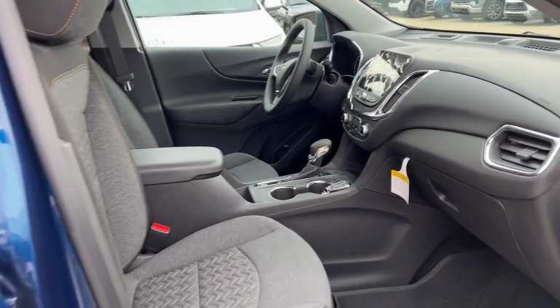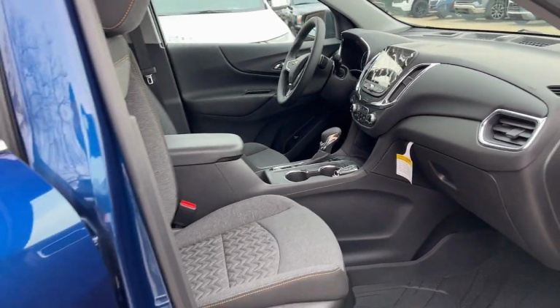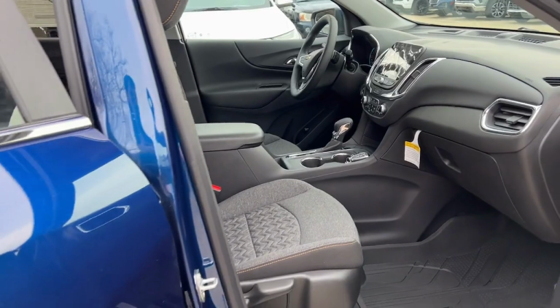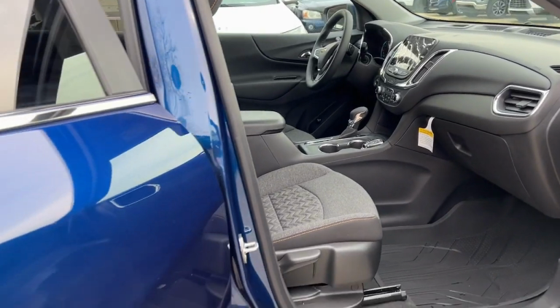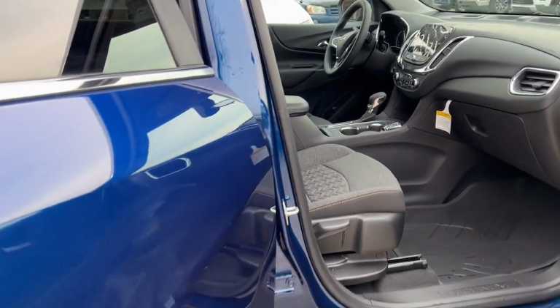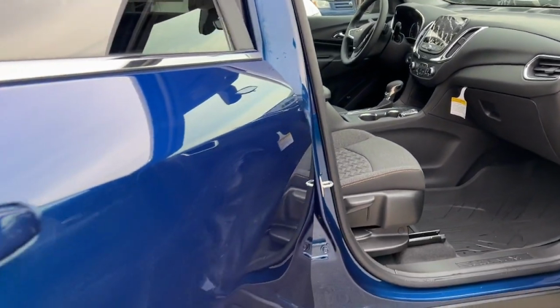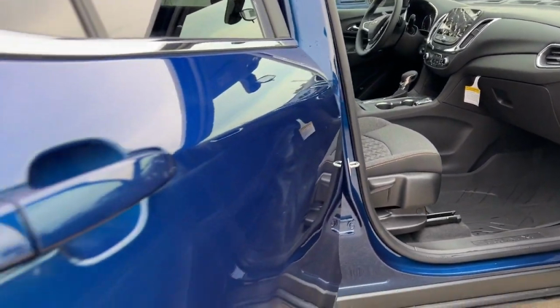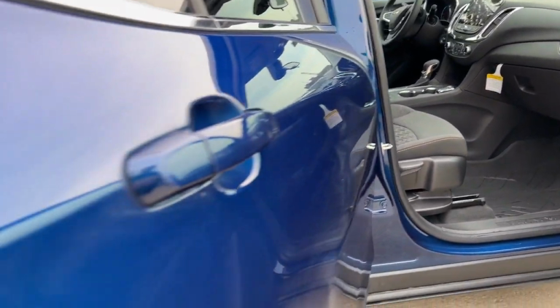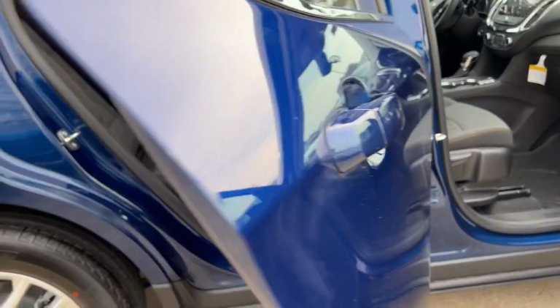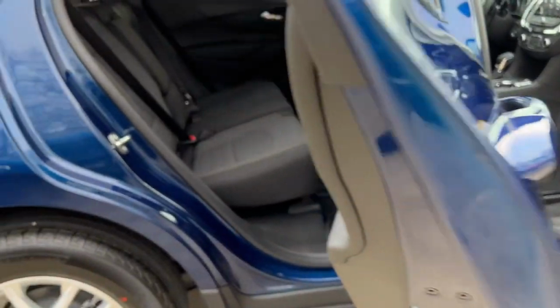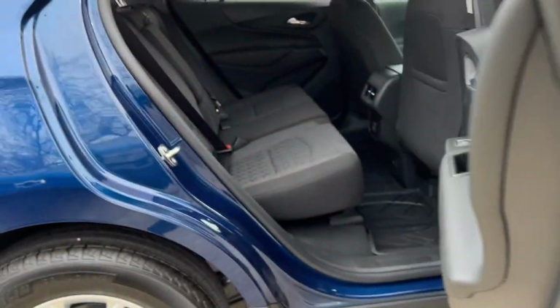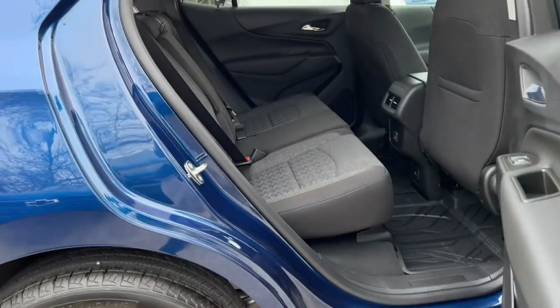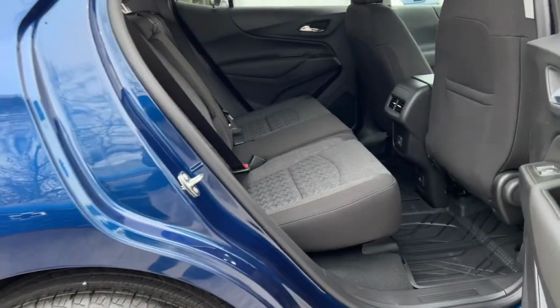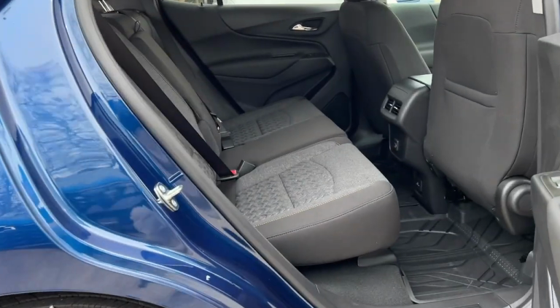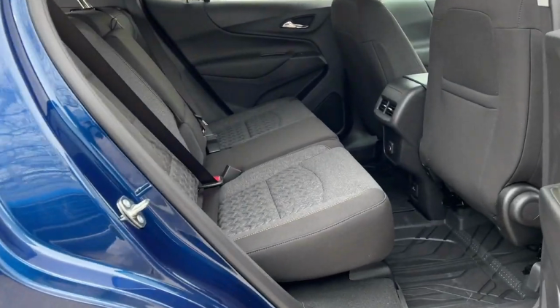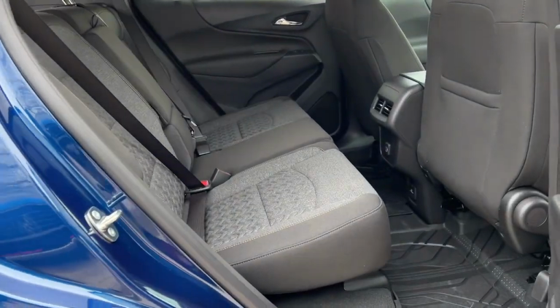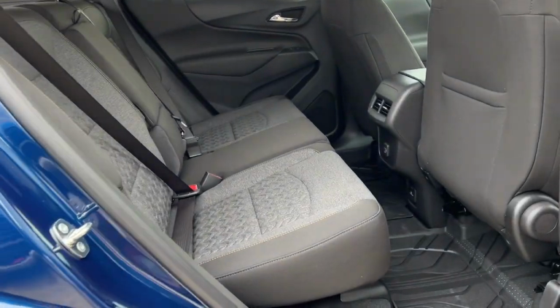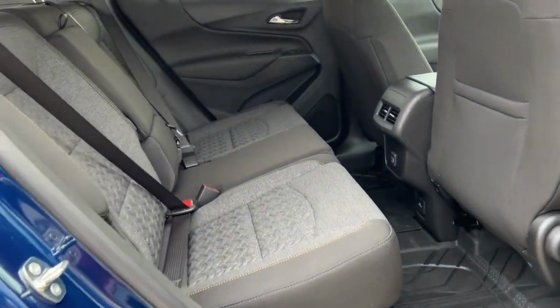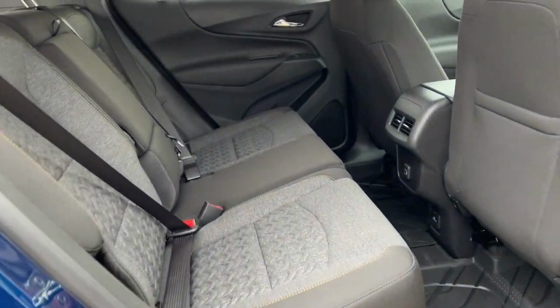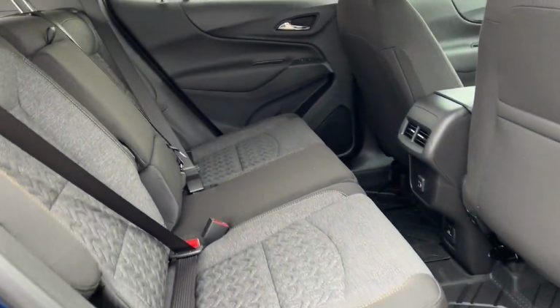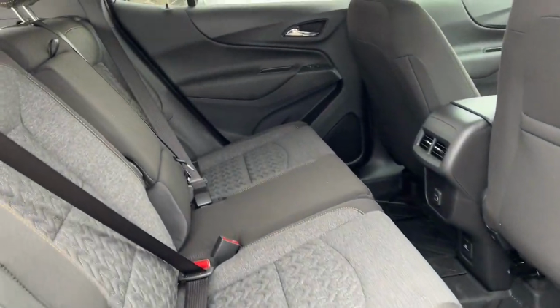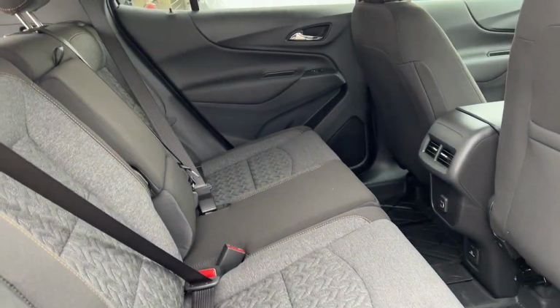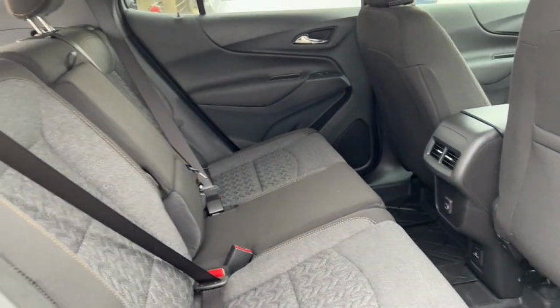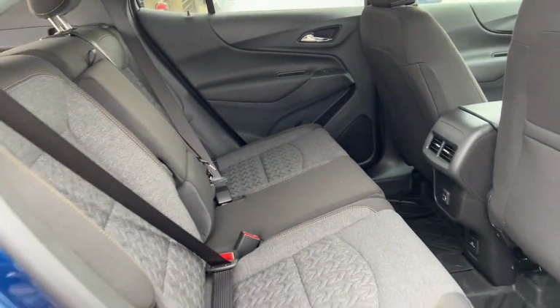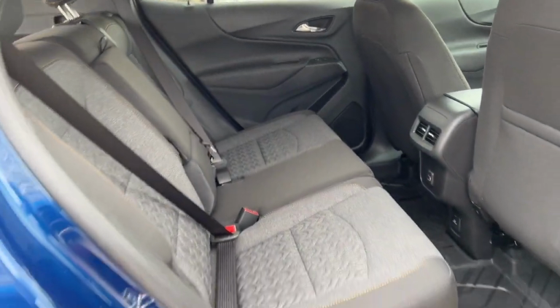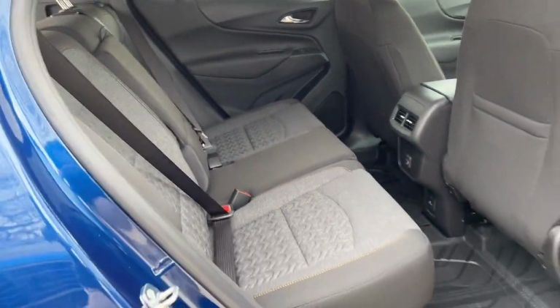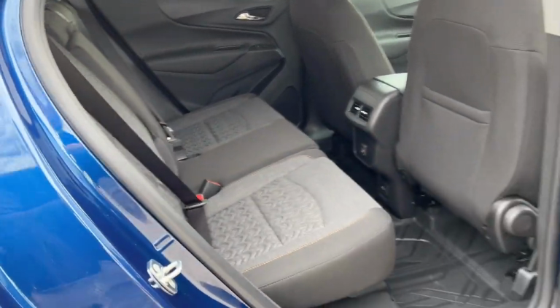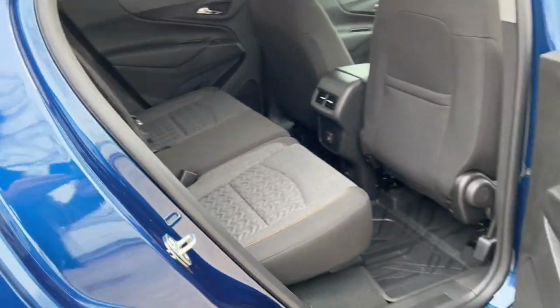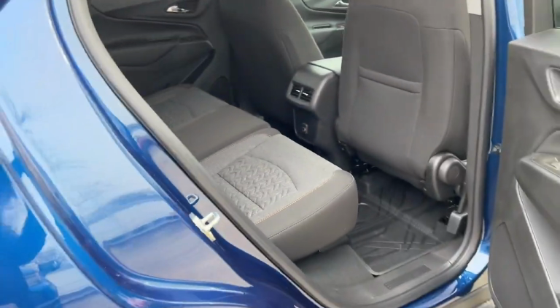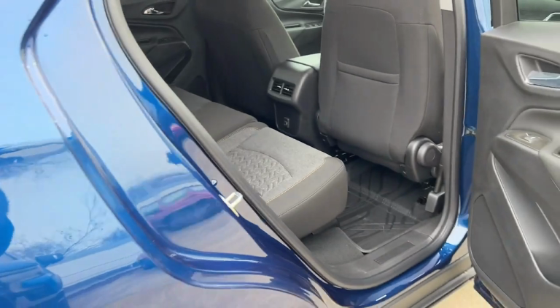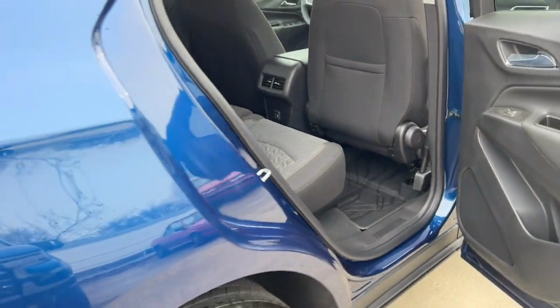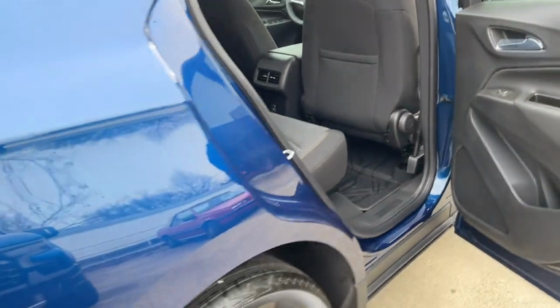Keyless start, remote engine start, satellite radio, heated mirrors, power liftgate.